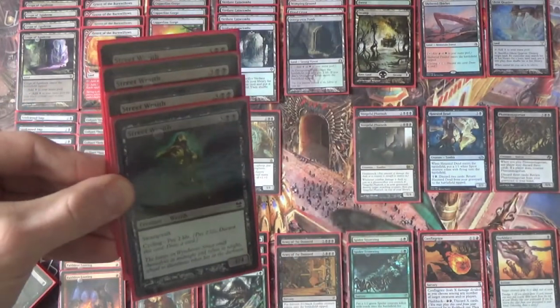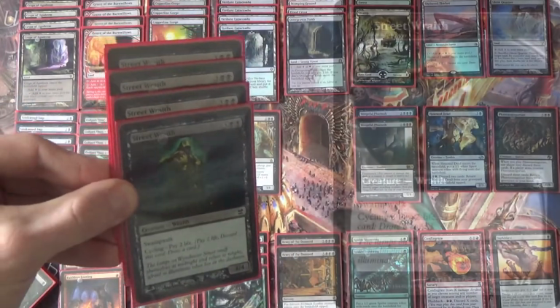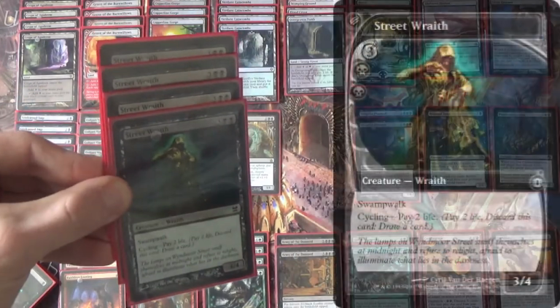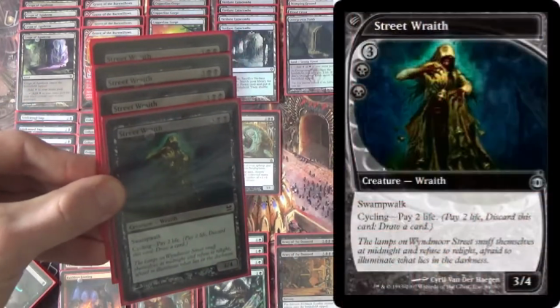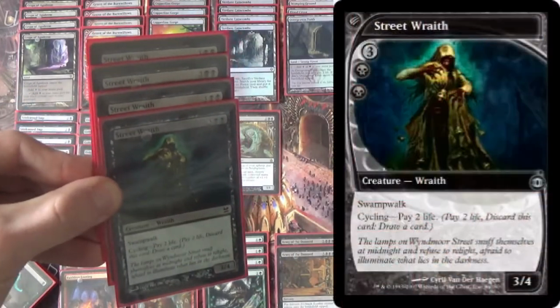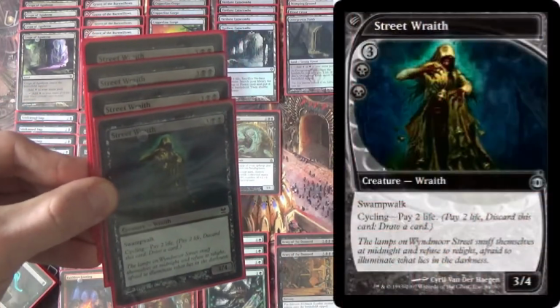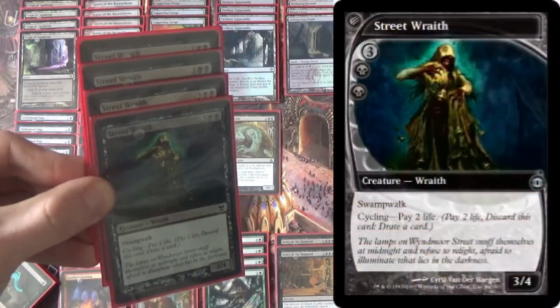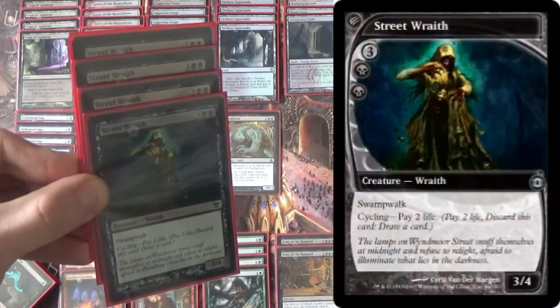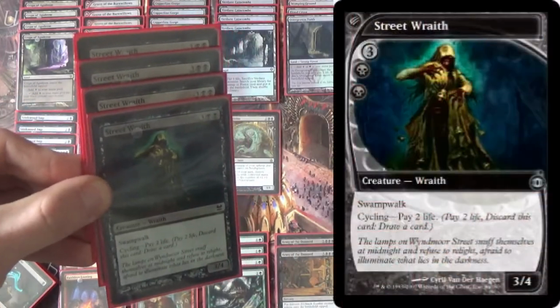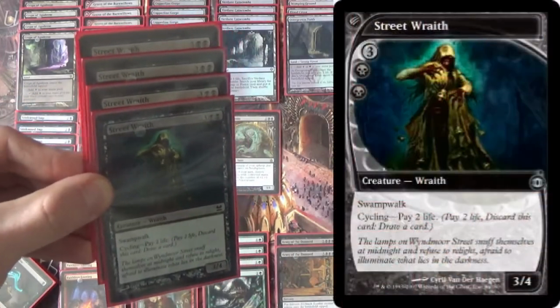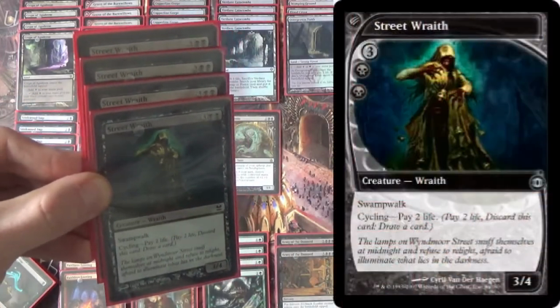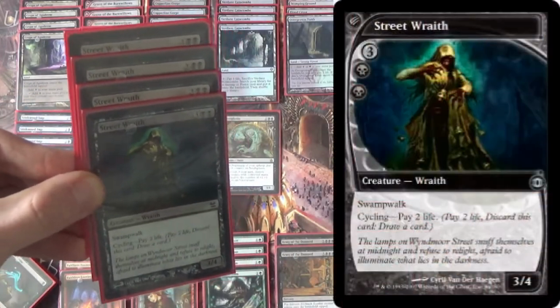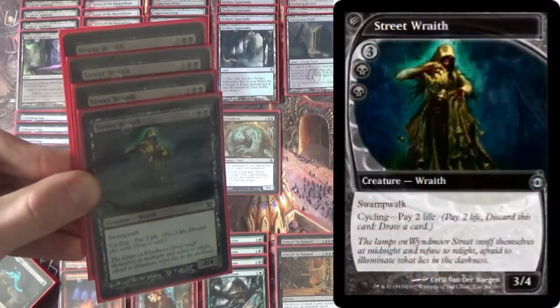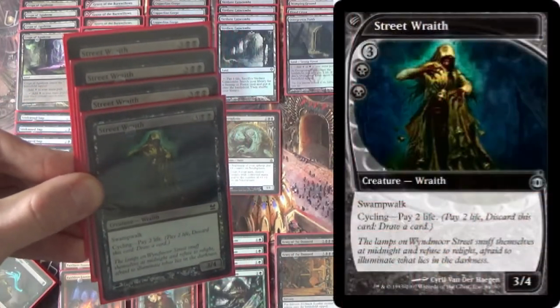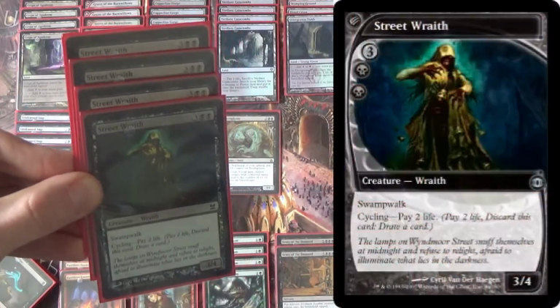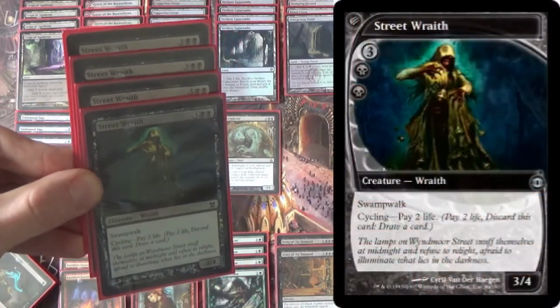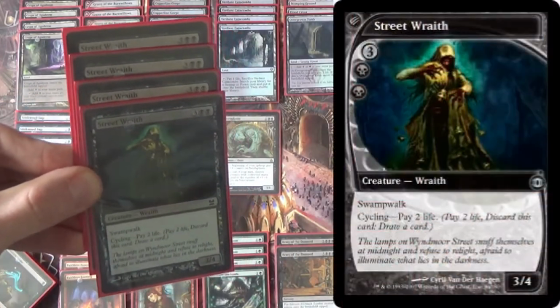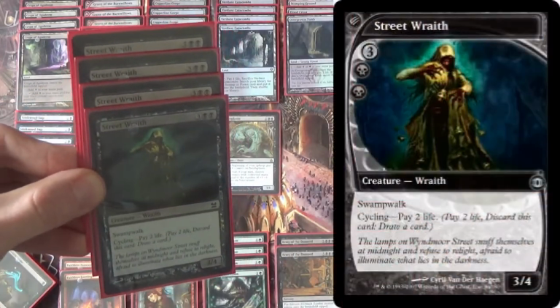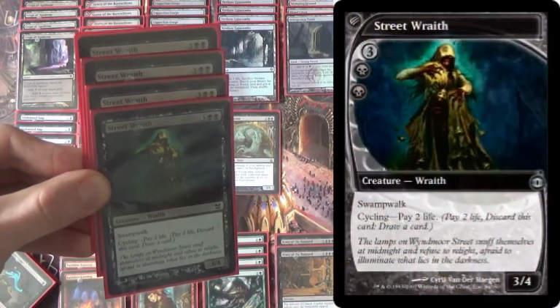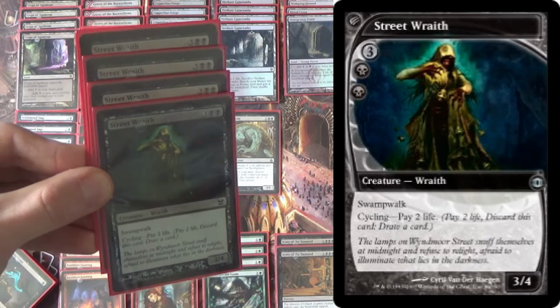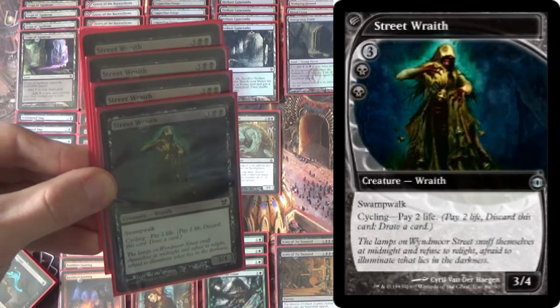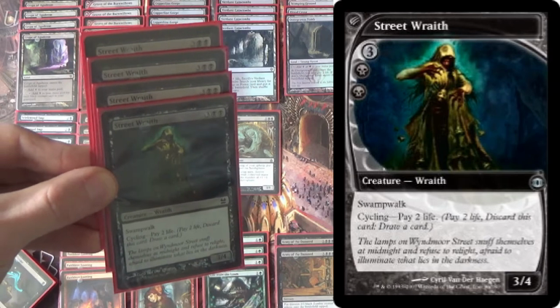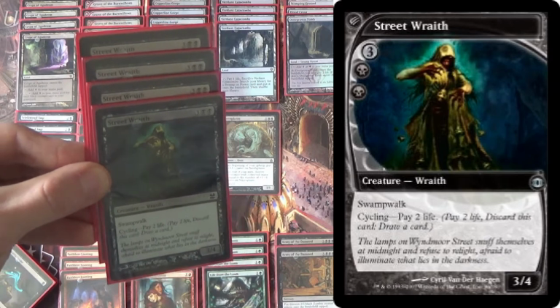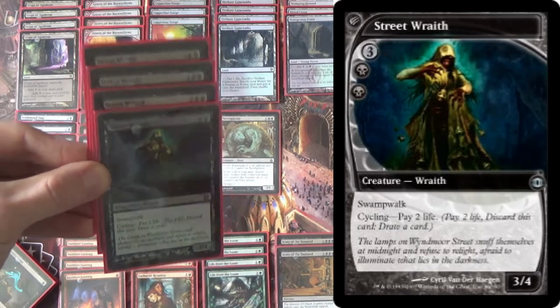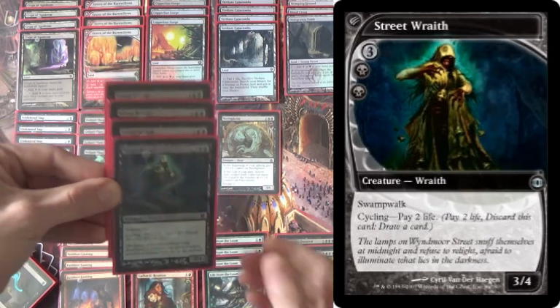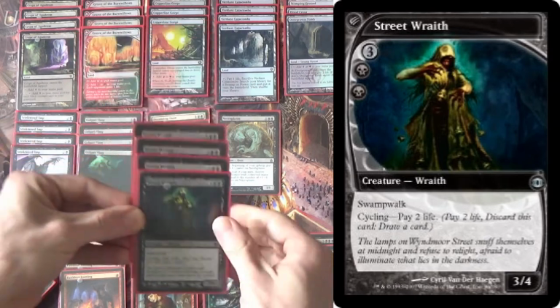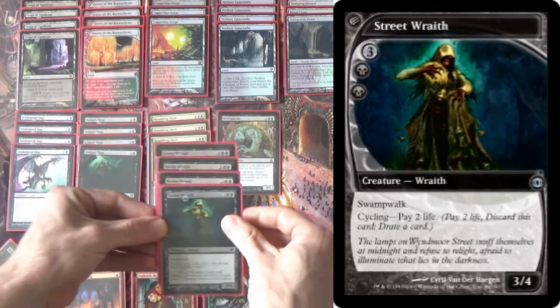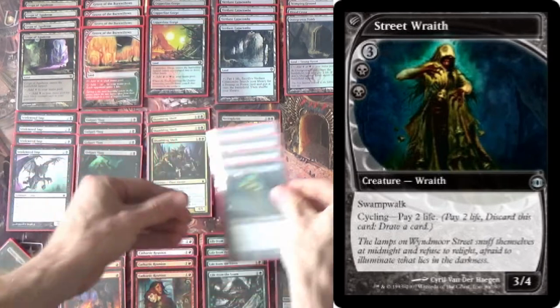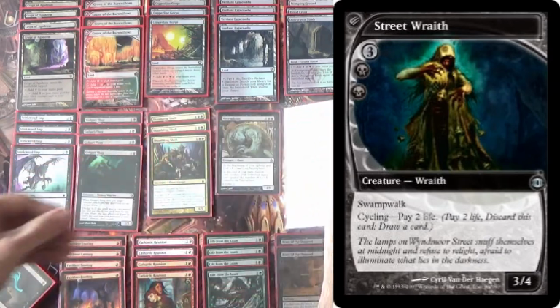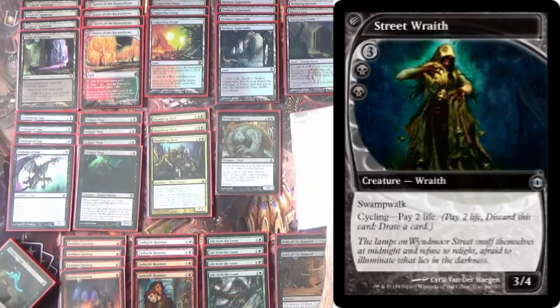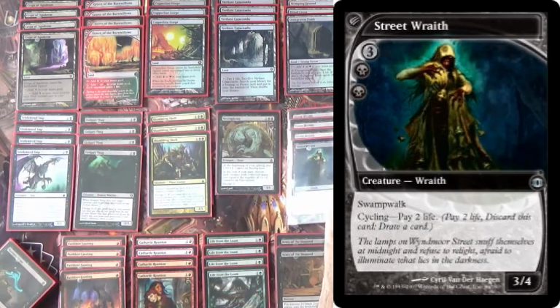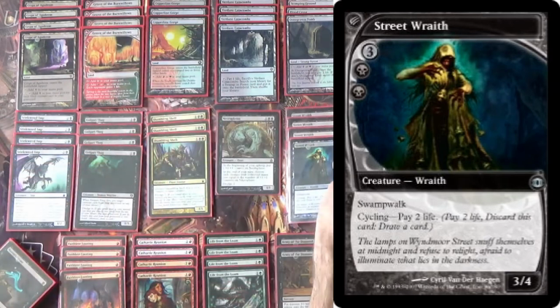Because we want to fill up the yard really quickly, we have Street Wraith, which counts as a black creature for Crypt of Agadeem, but also has cycling. It seems pretty good in what we're doing.